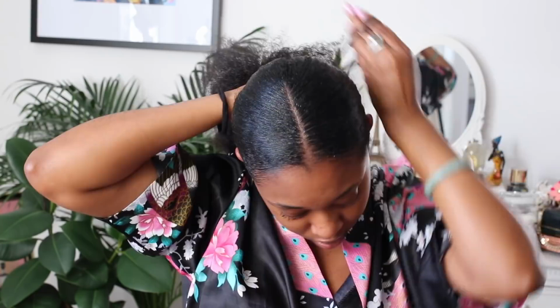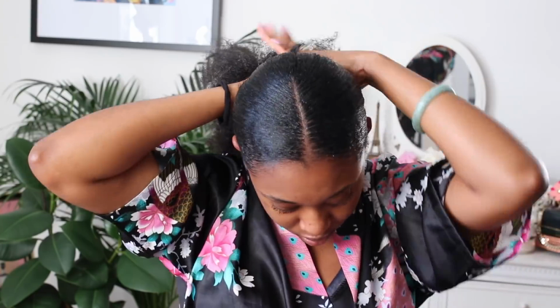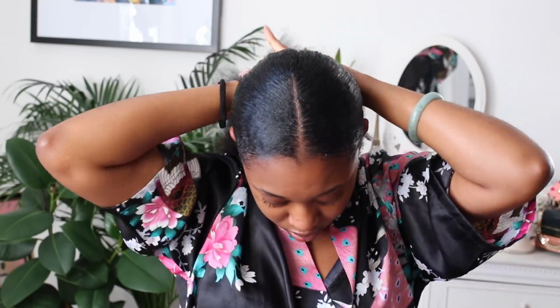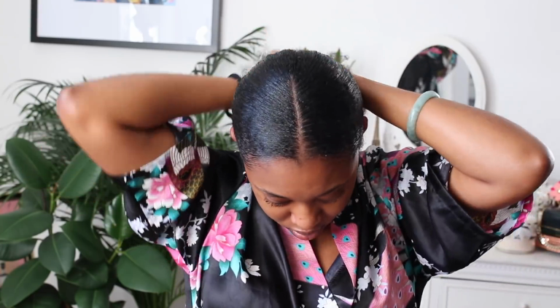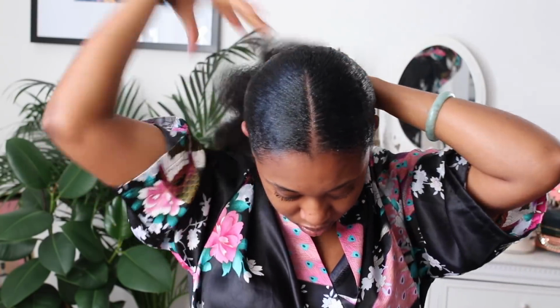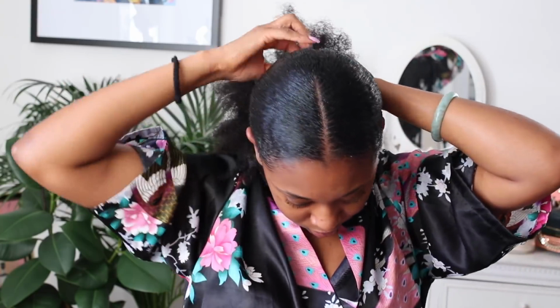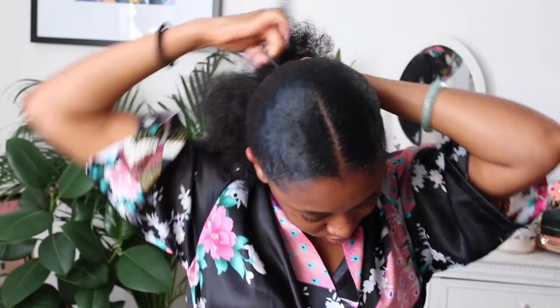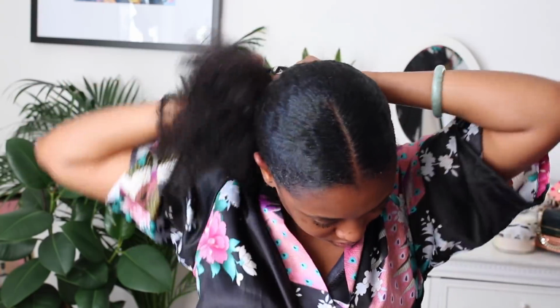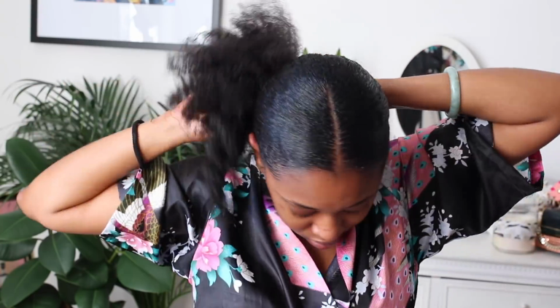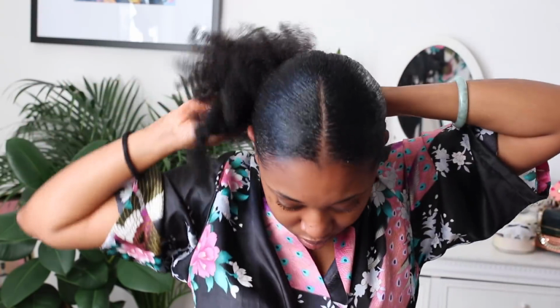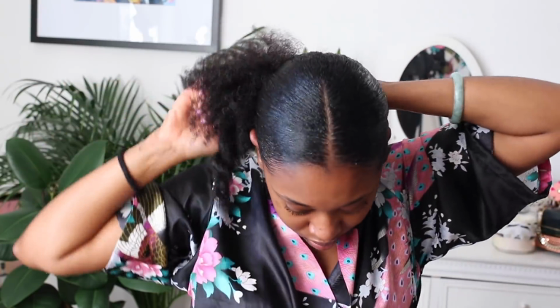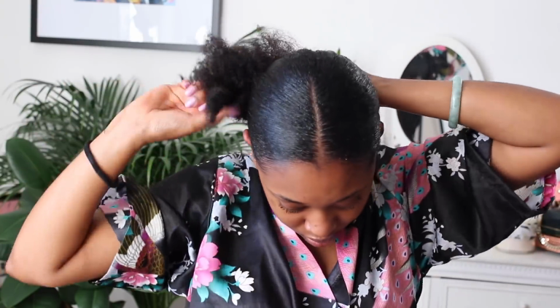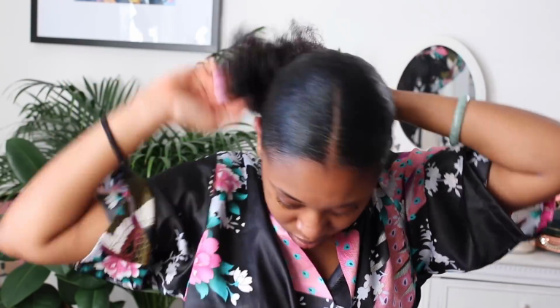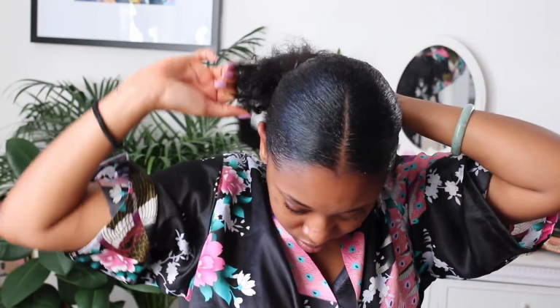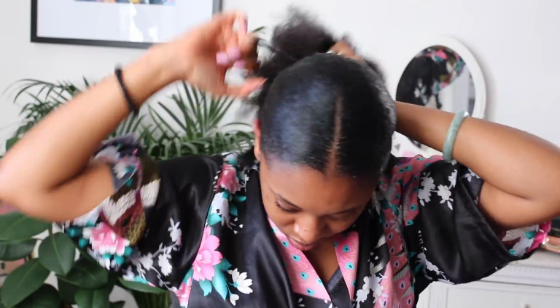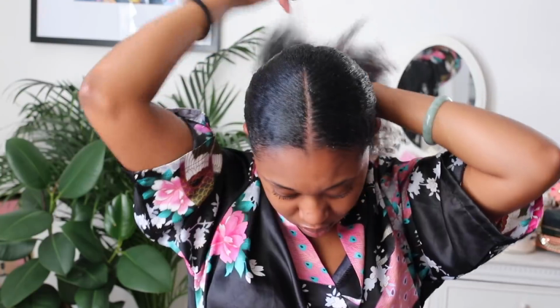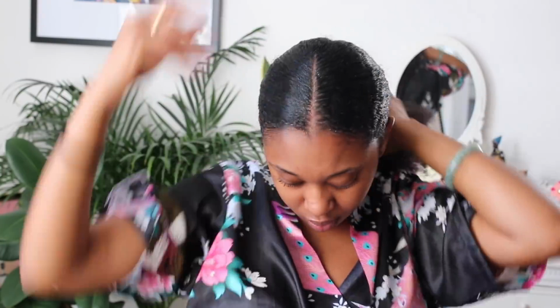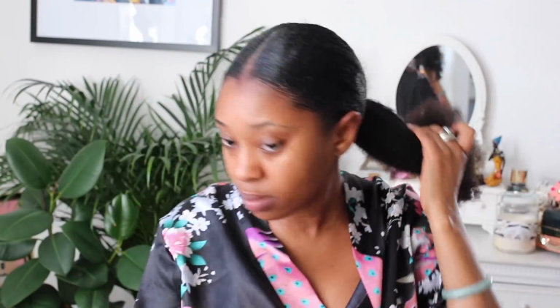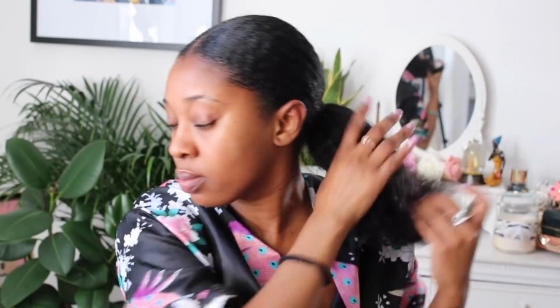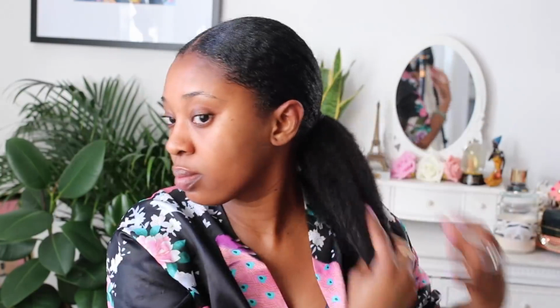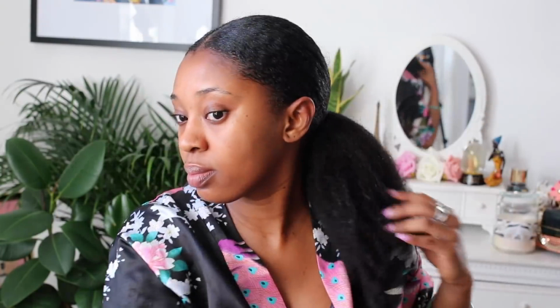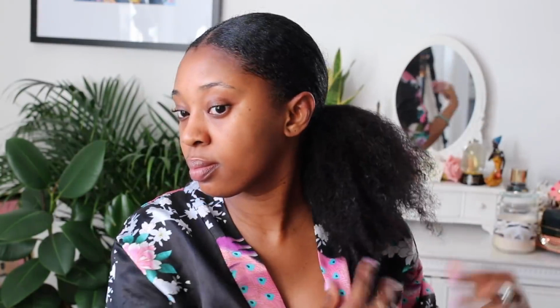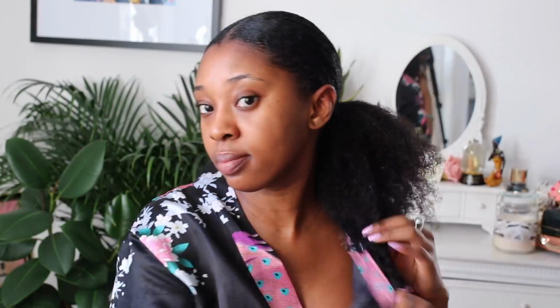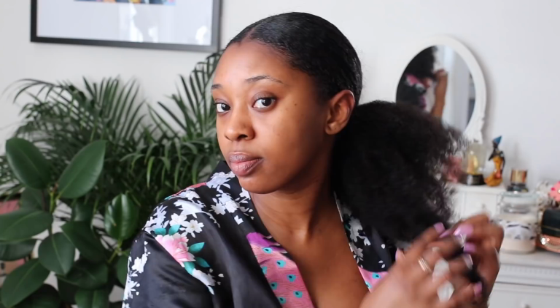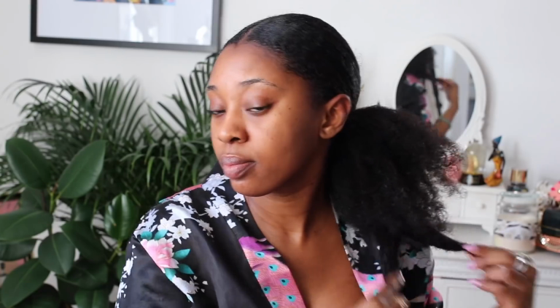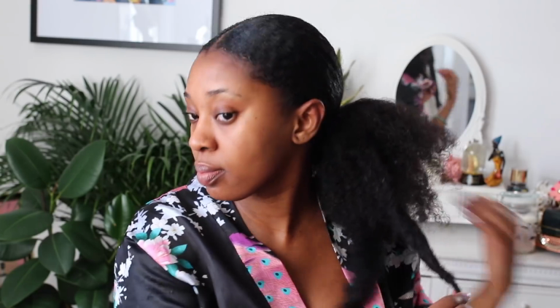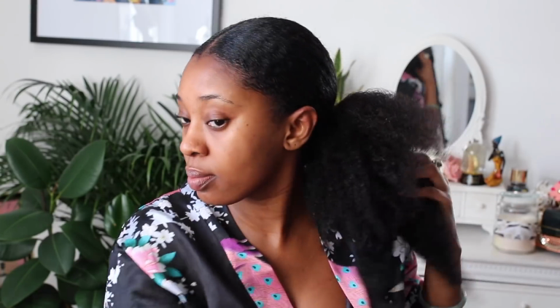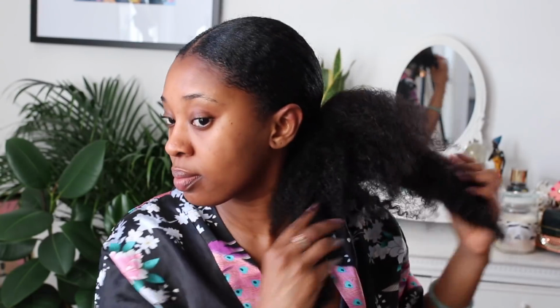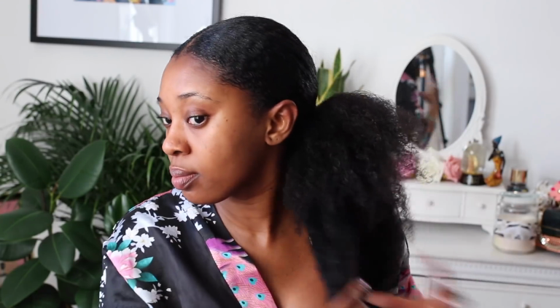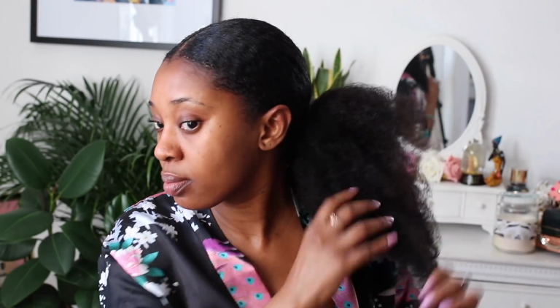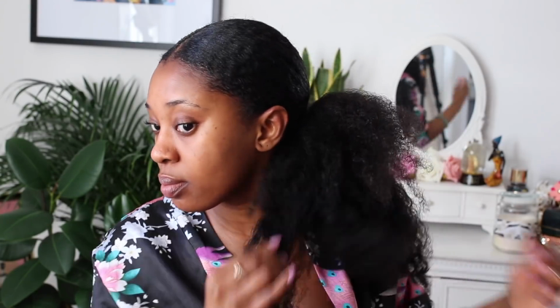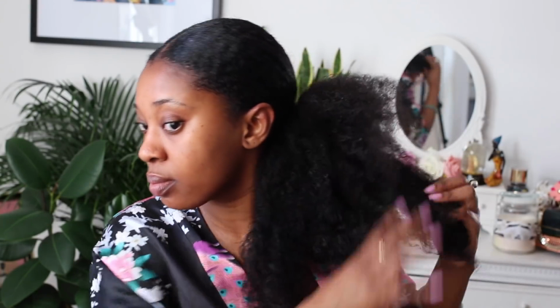So once I have done that, I pull all my sections together in the back and then I take down the twist I had previously.